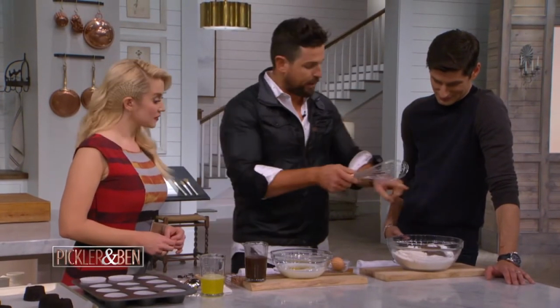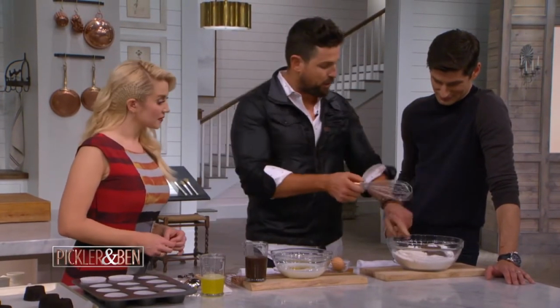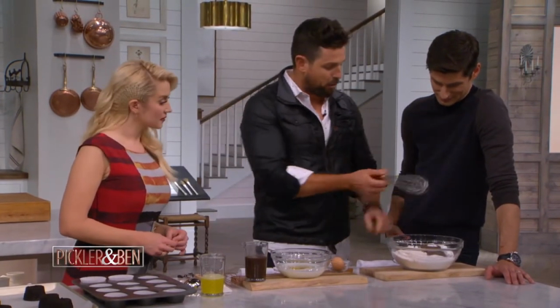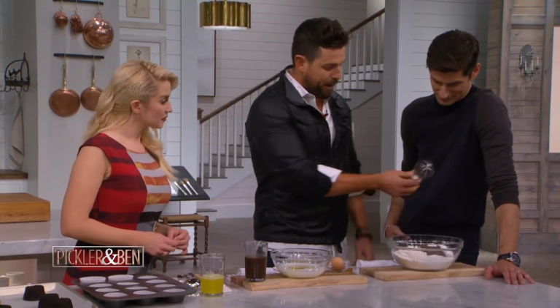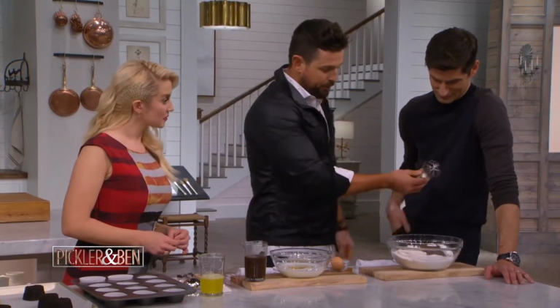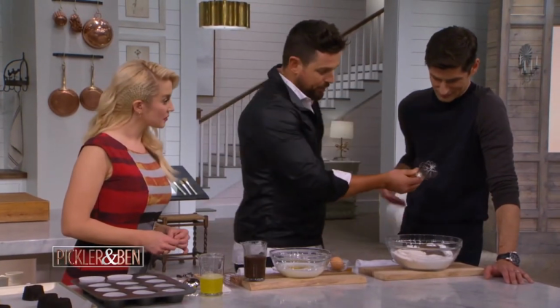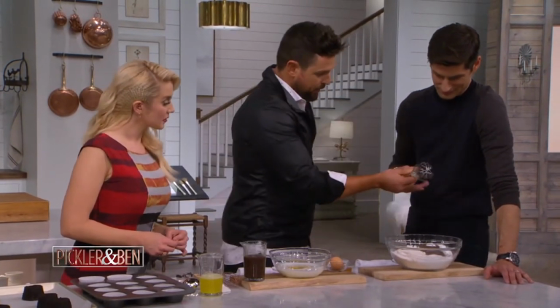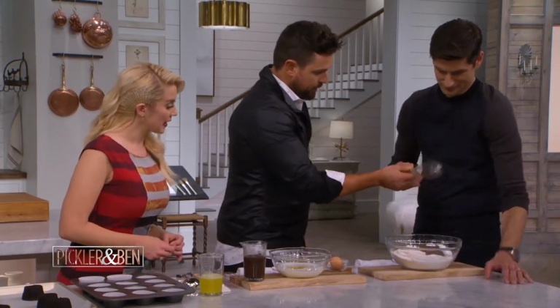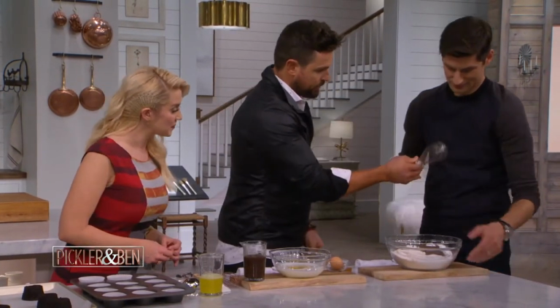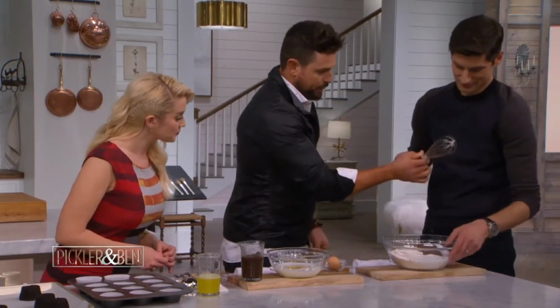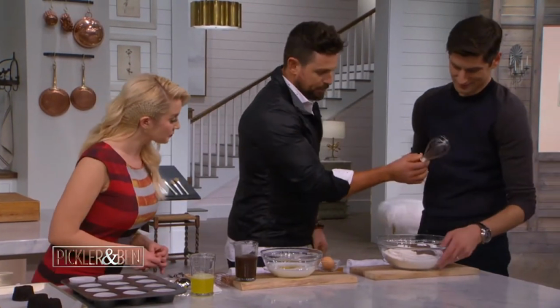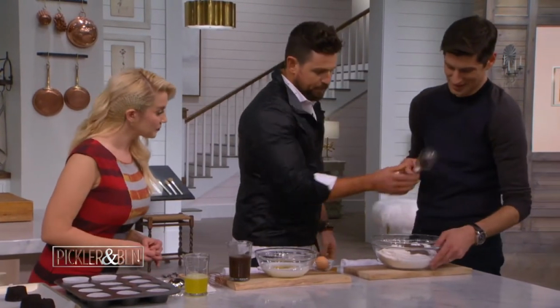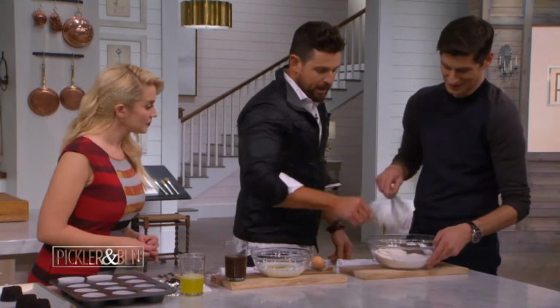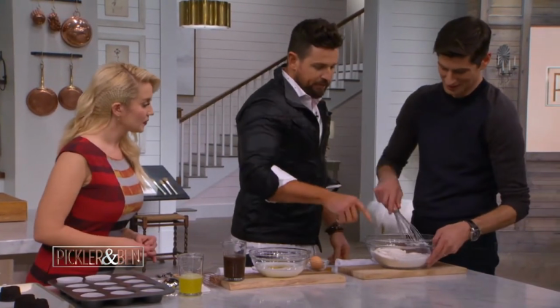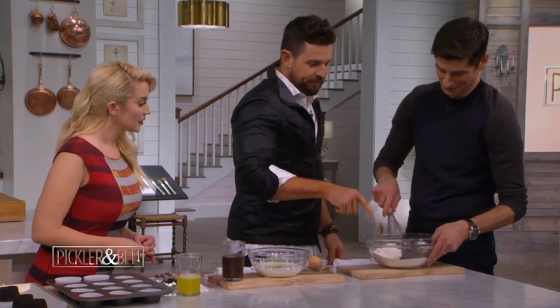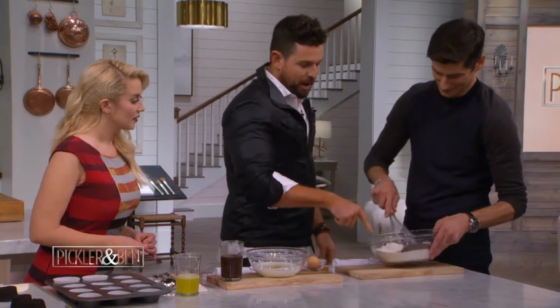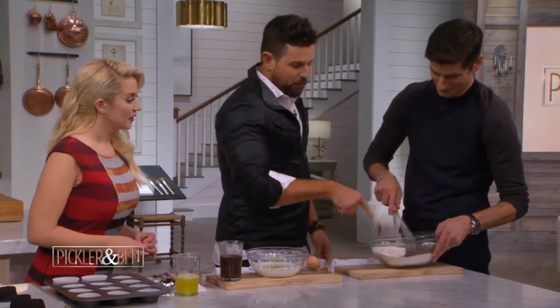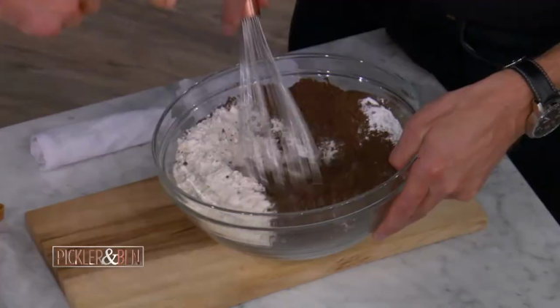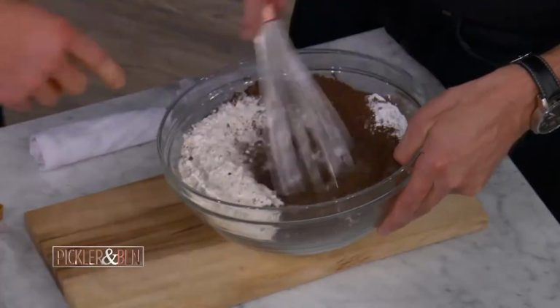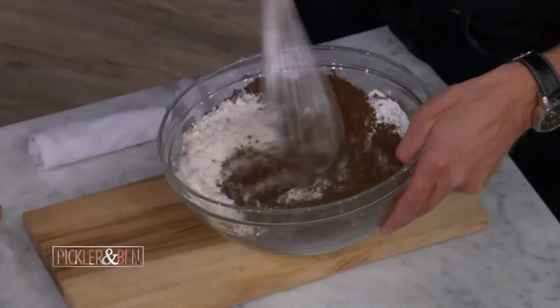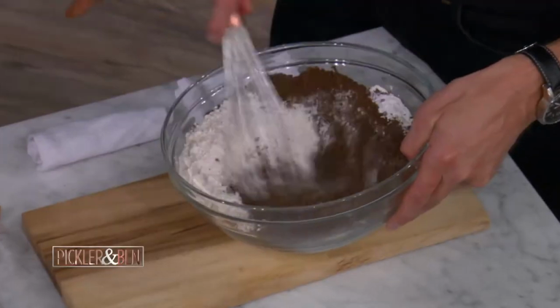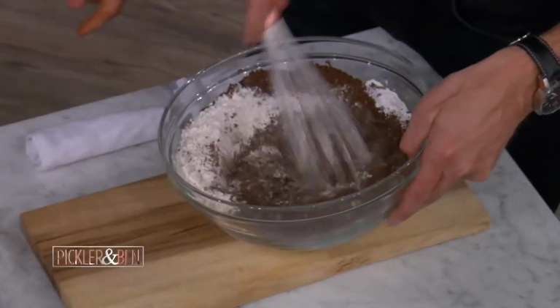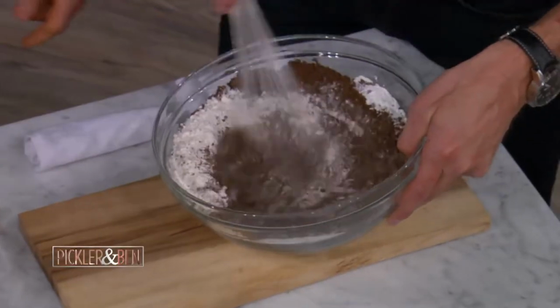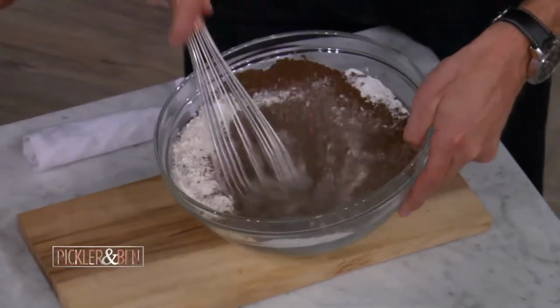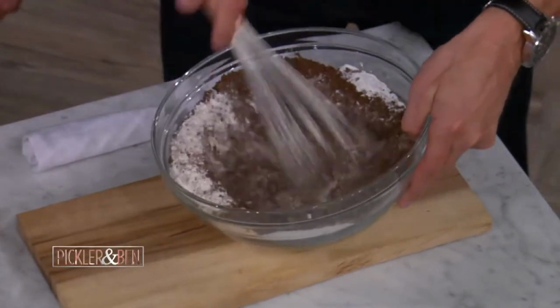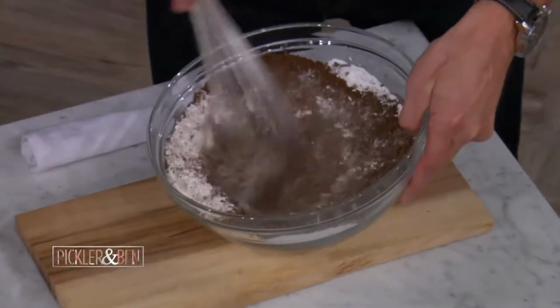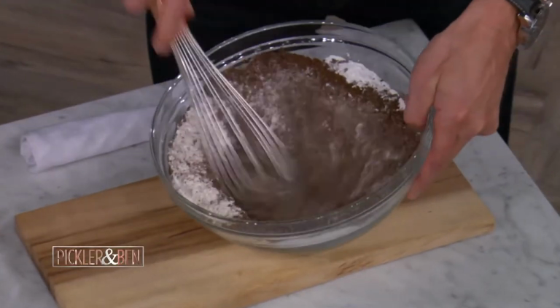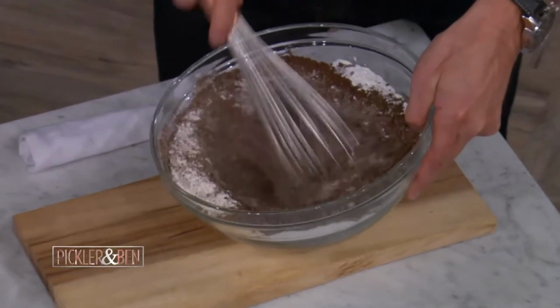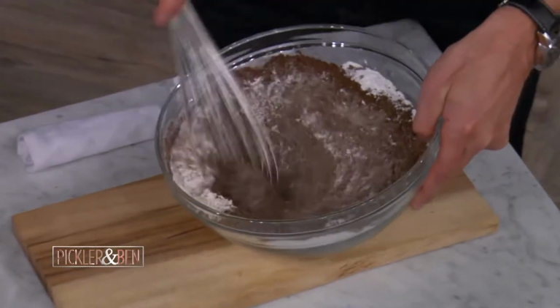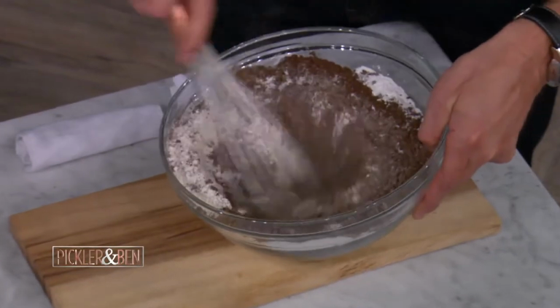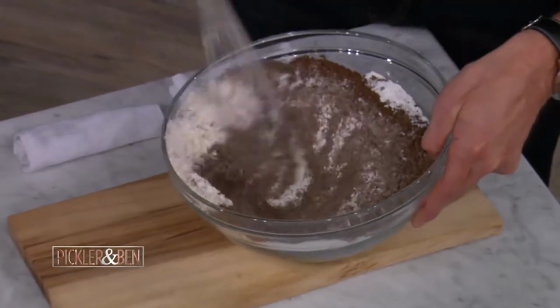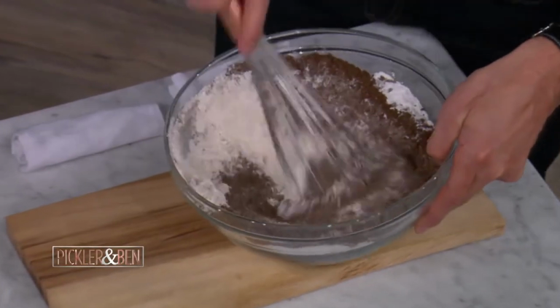So we have cocoa powder. This is a whisk. Flour, sugar, baking soda, baking powder, and a little bit of salt.